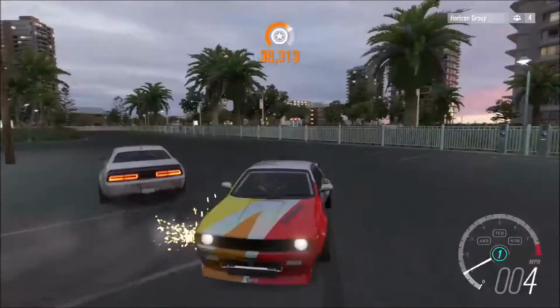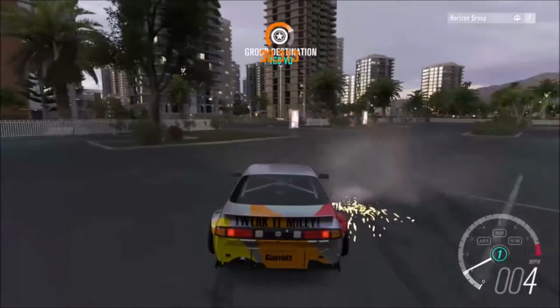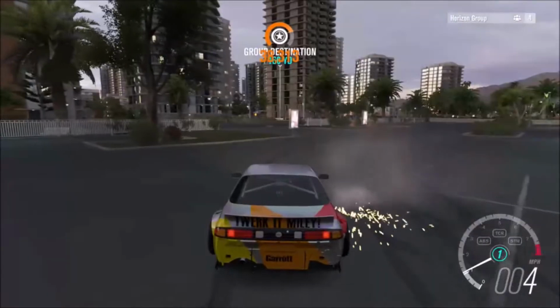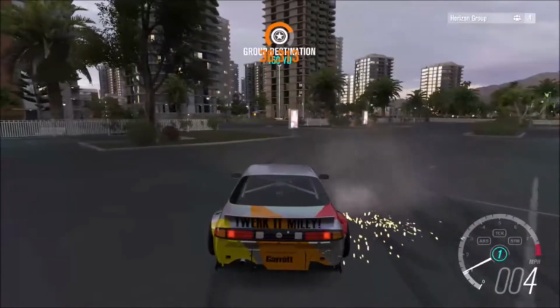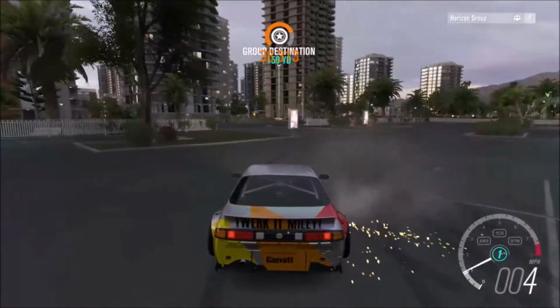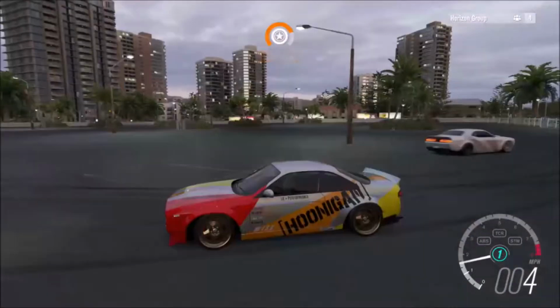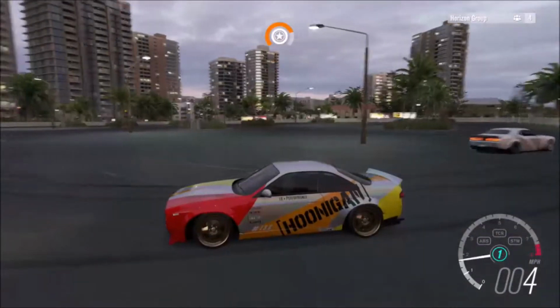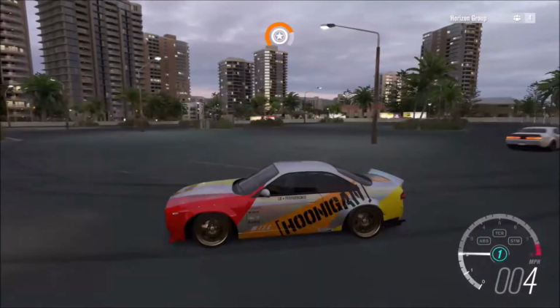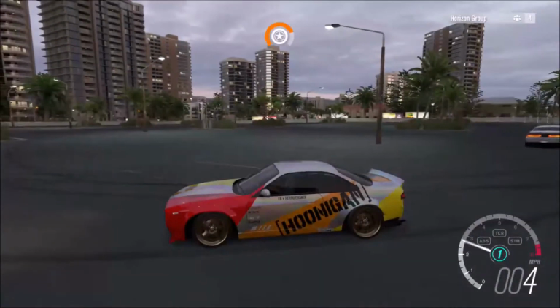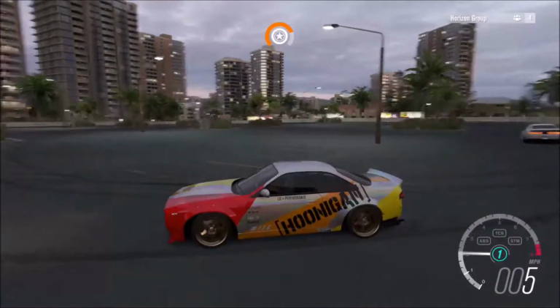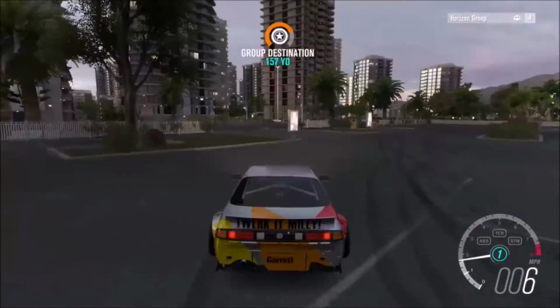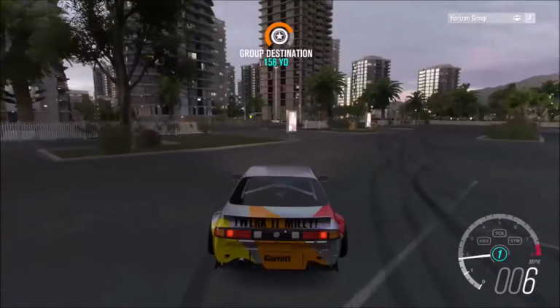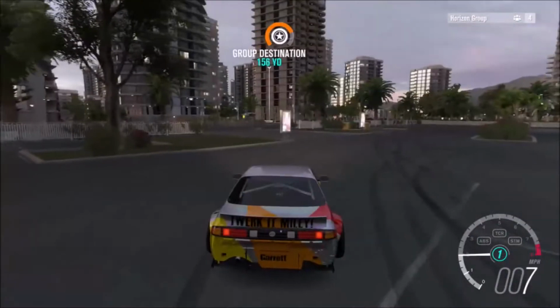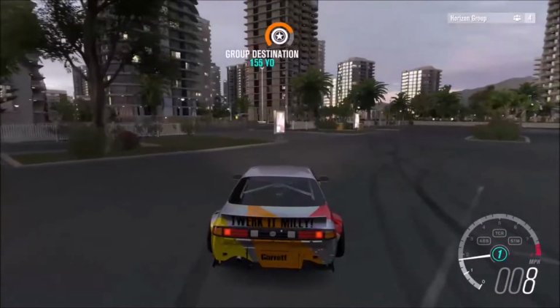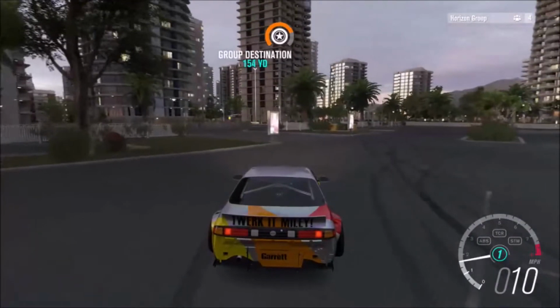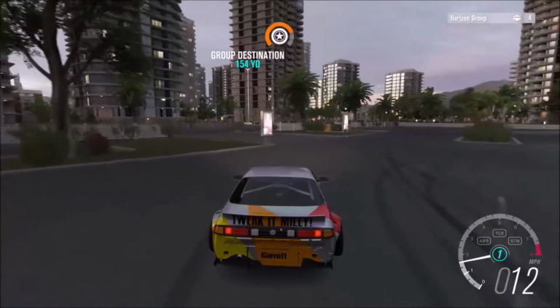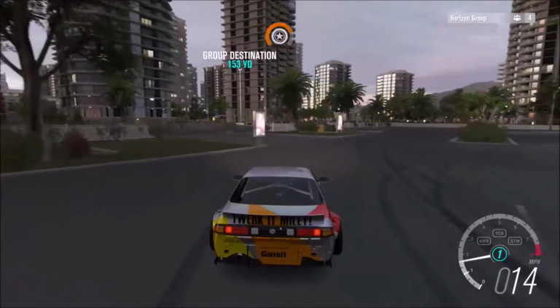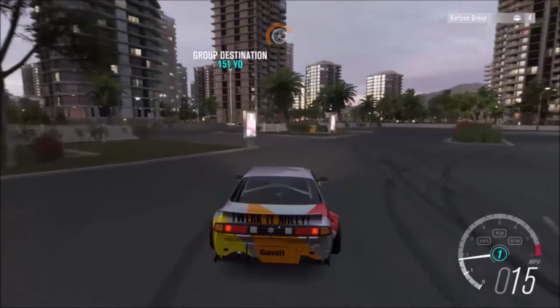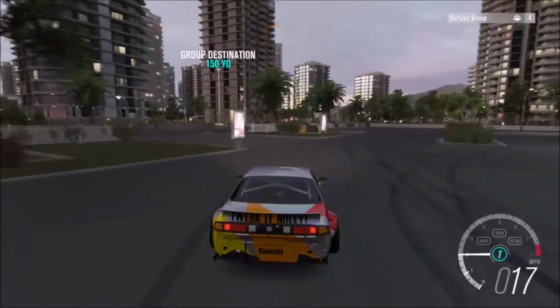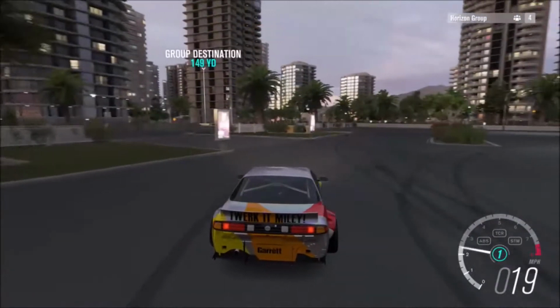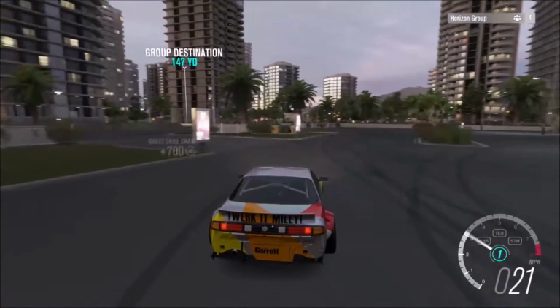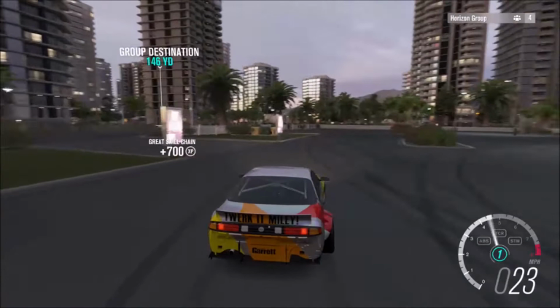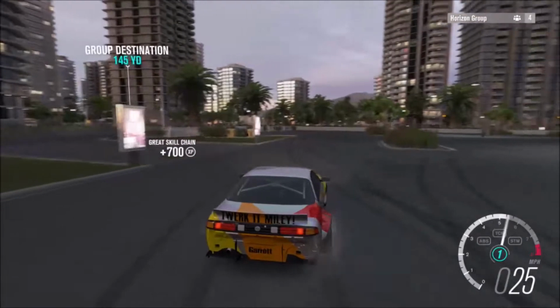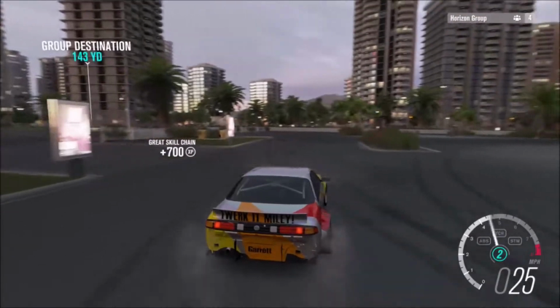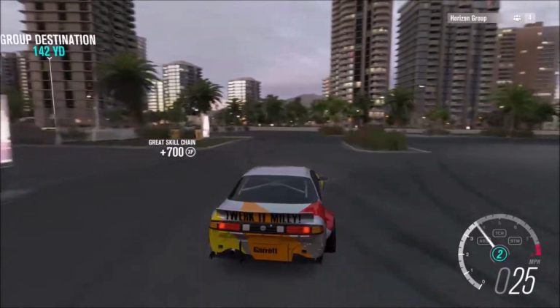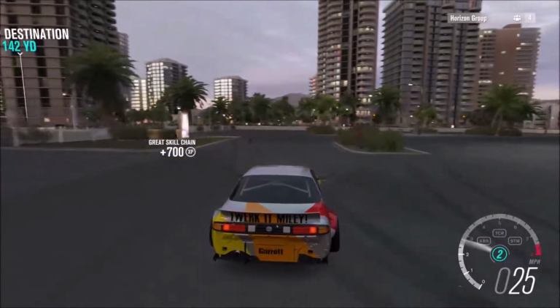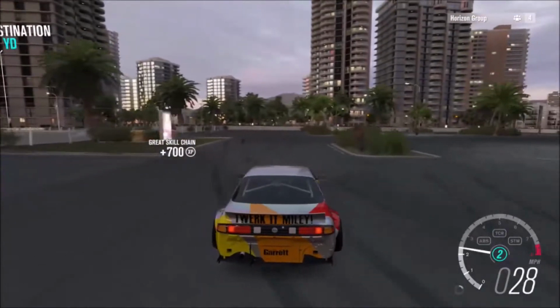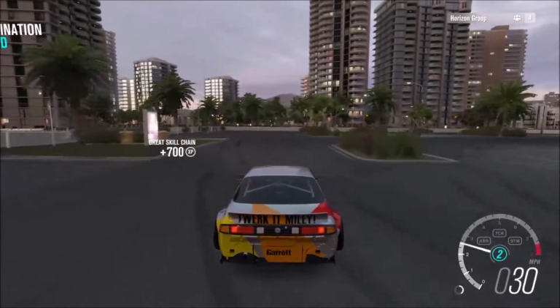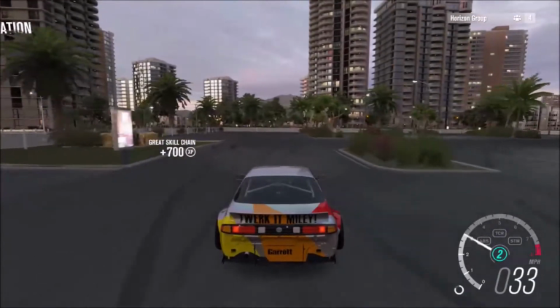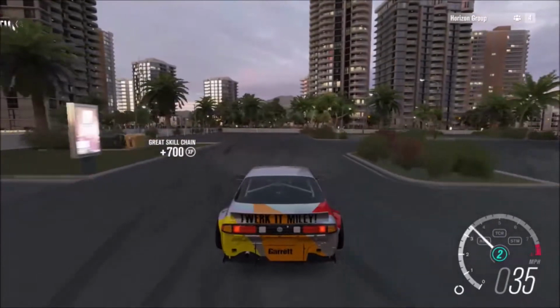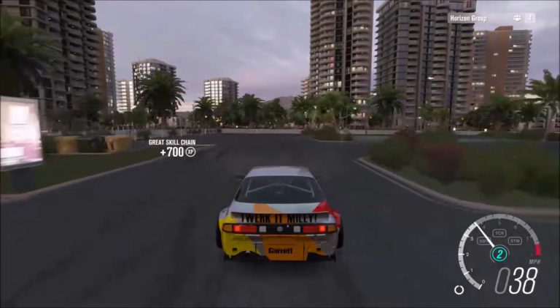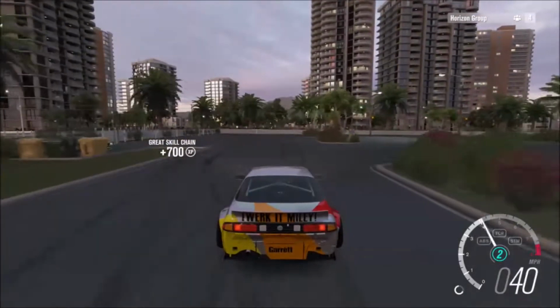Yeah, it's a good freestyle spot. Plenty of room for two cars — as Austin smashes into the front of Austin.